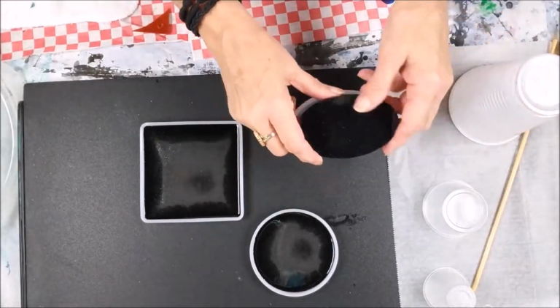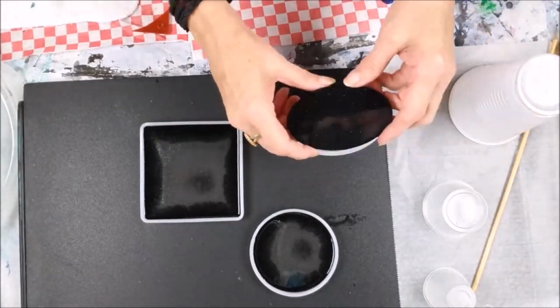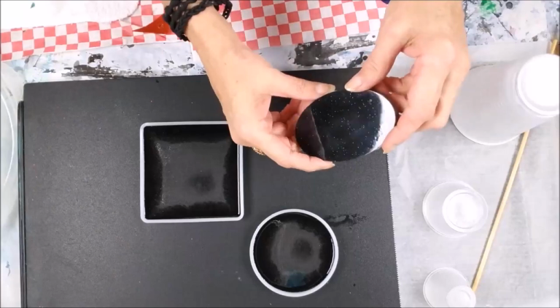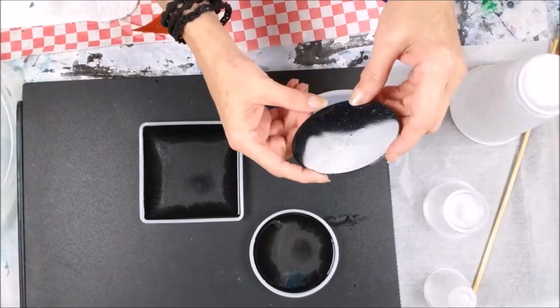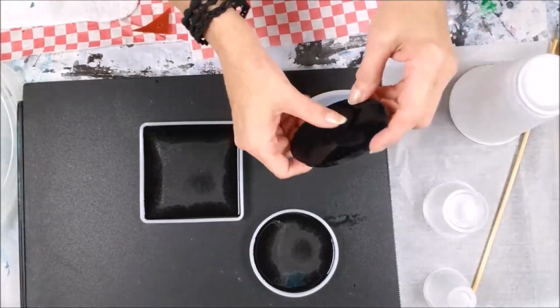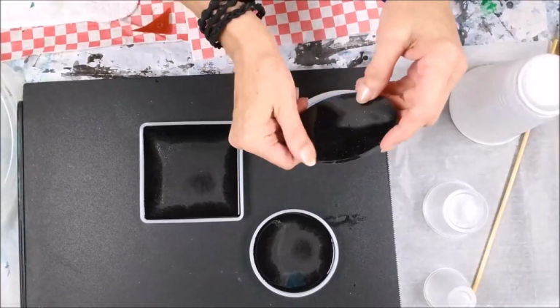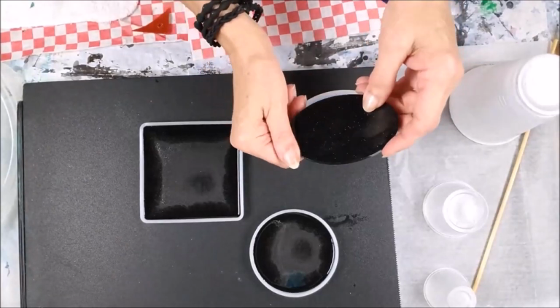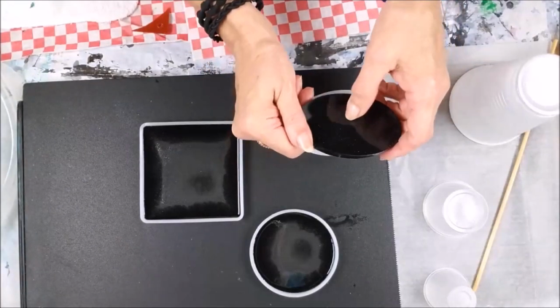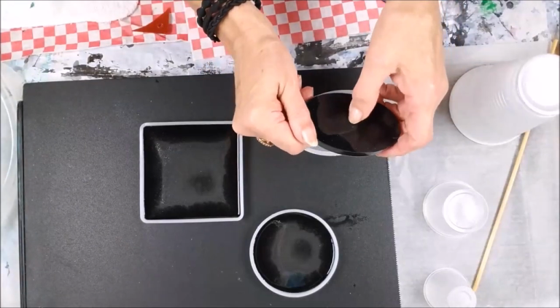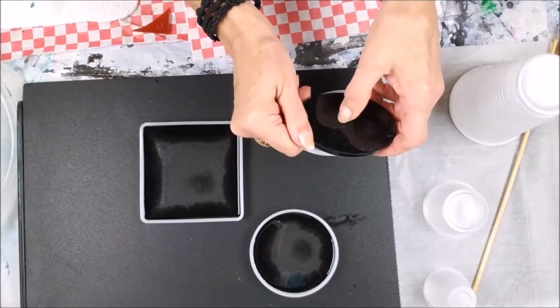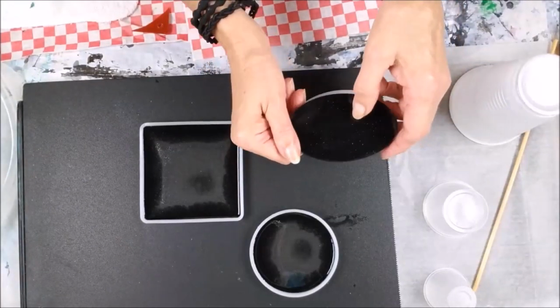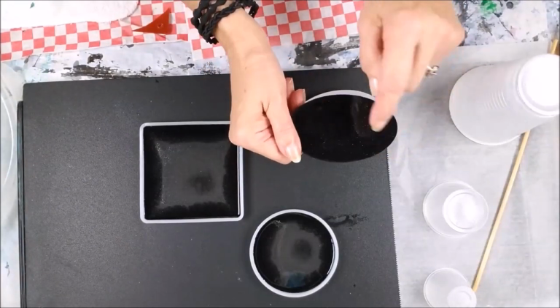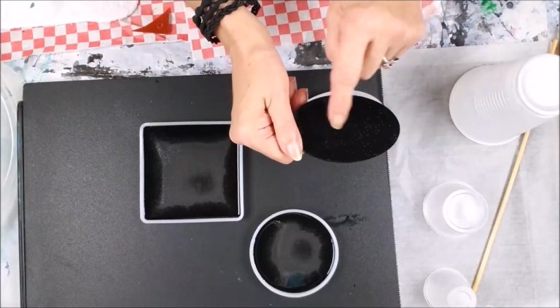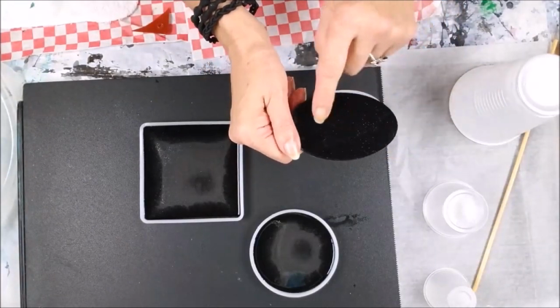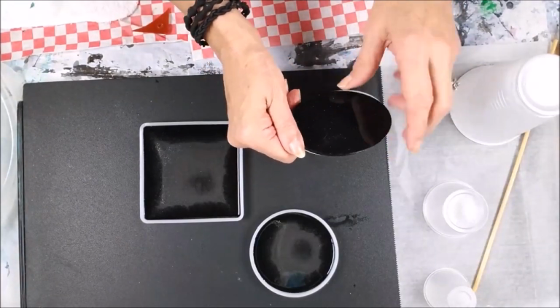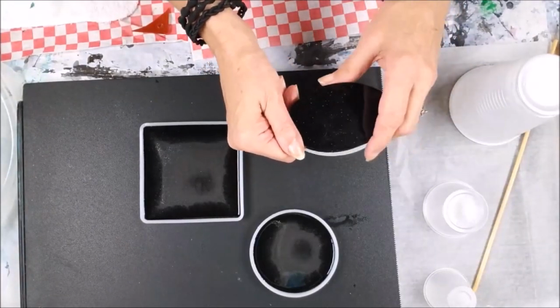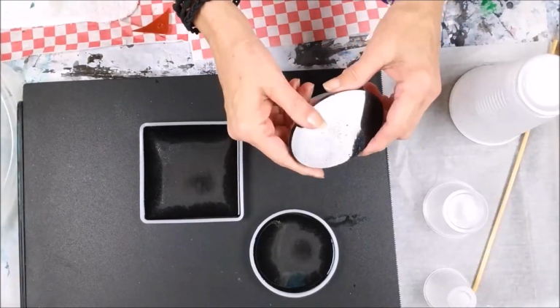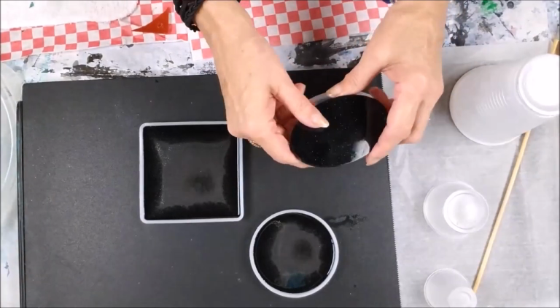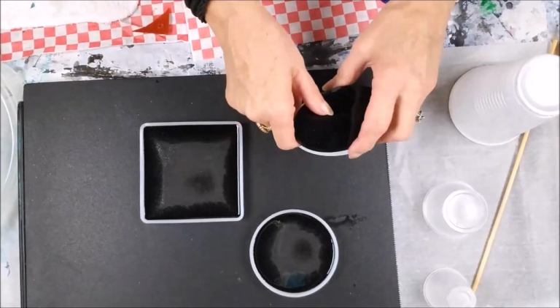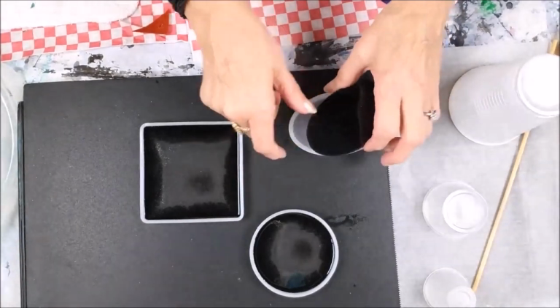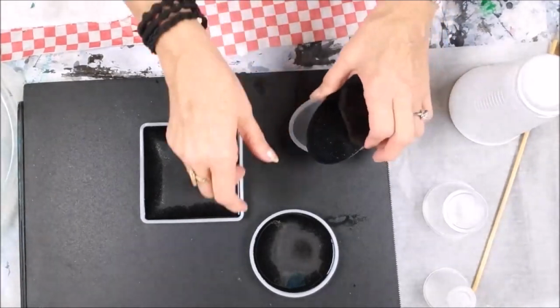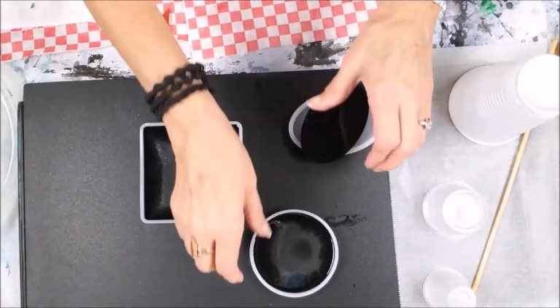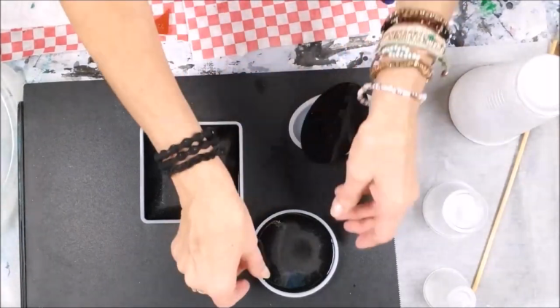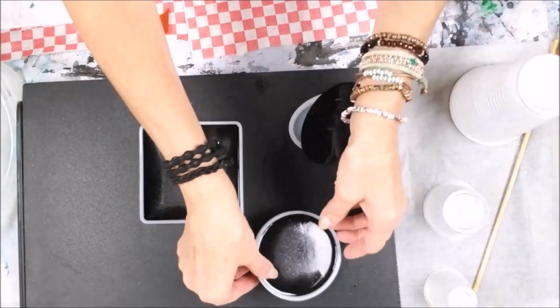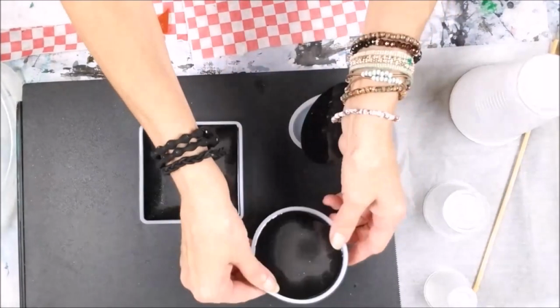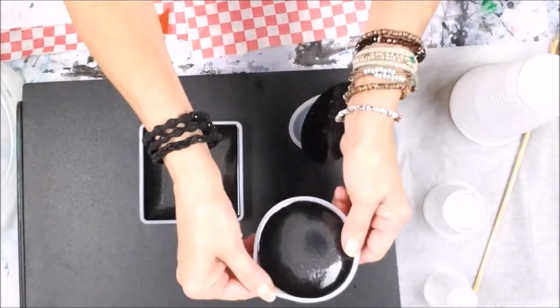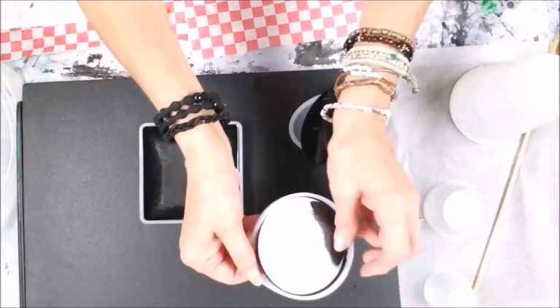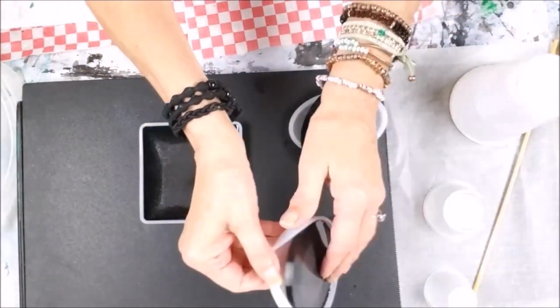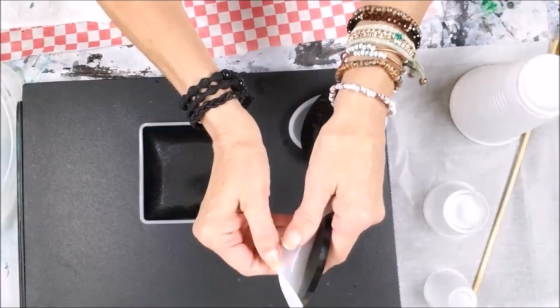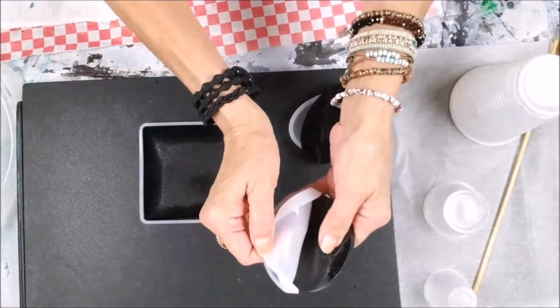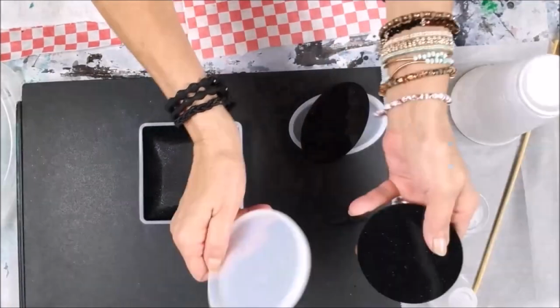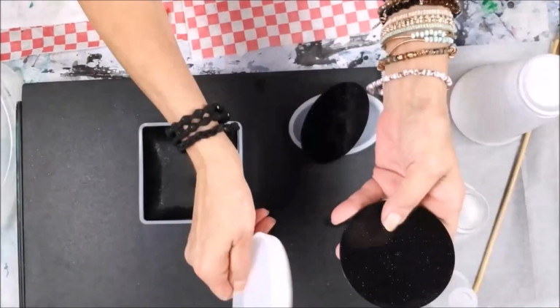I can see the air bubble marks on the bottom, and those can always be filled in with another layer — a thin layer of resin.